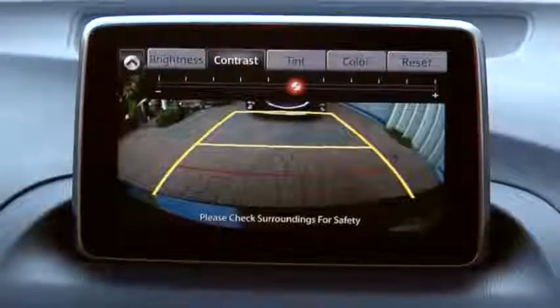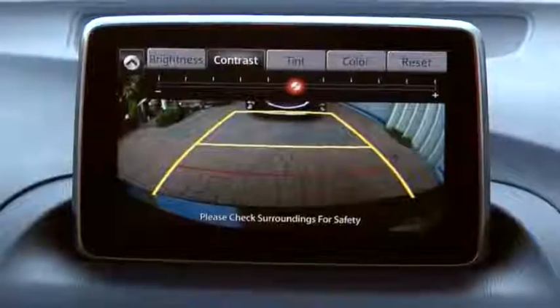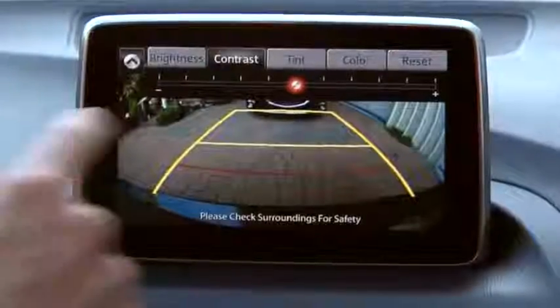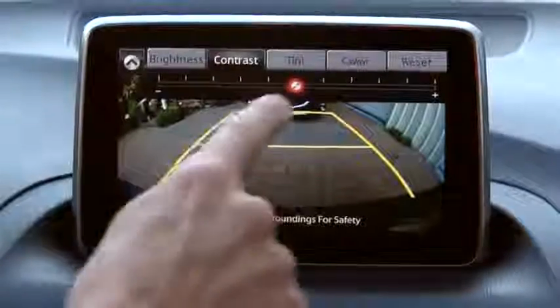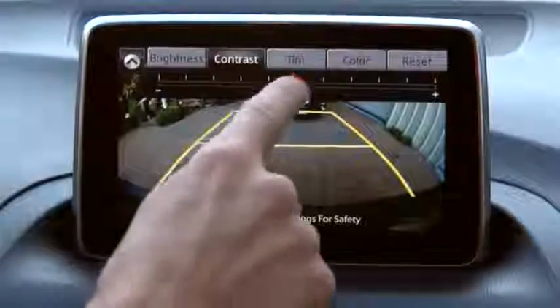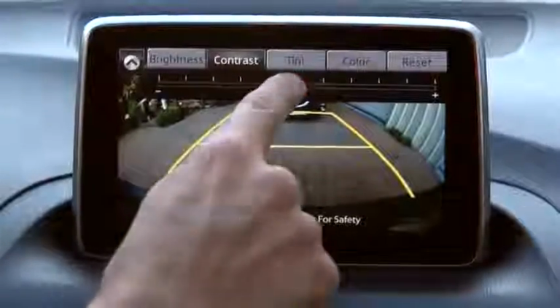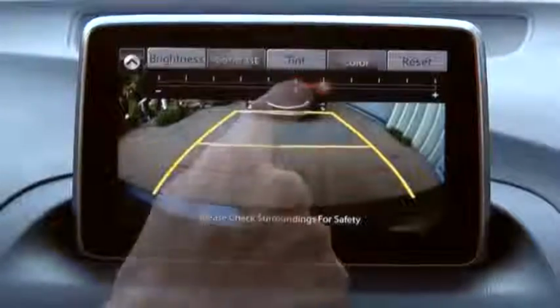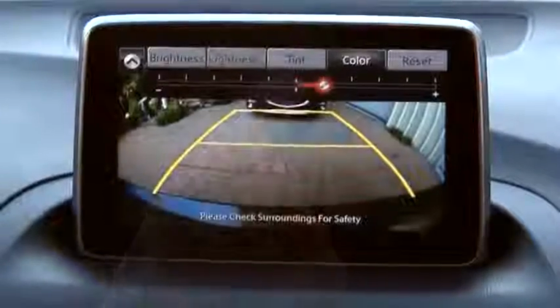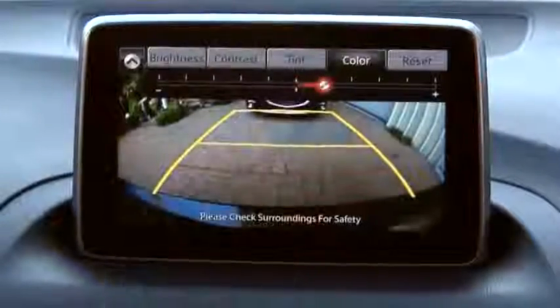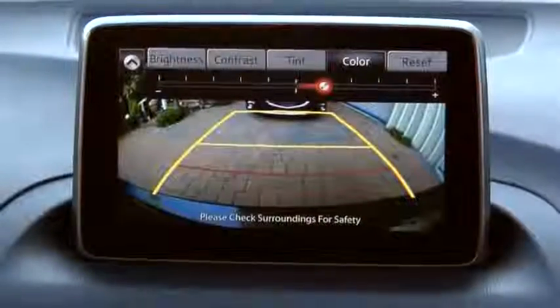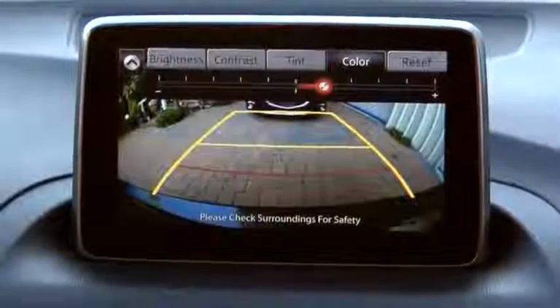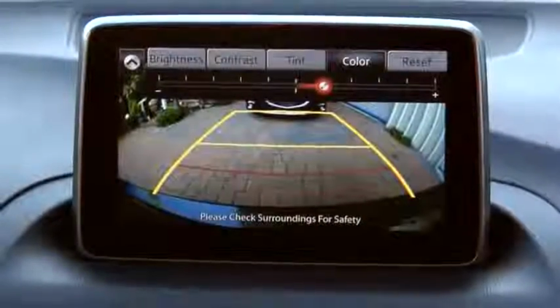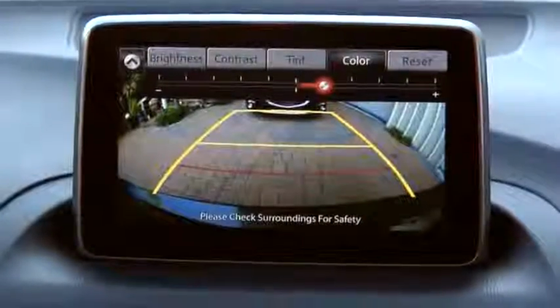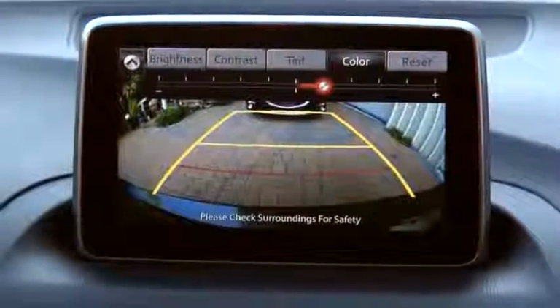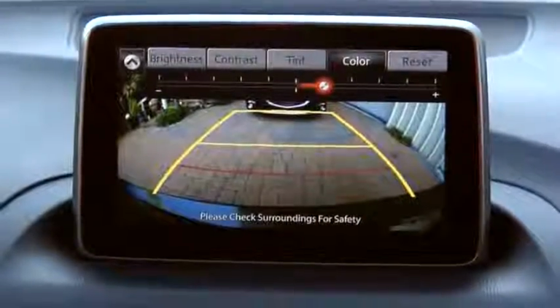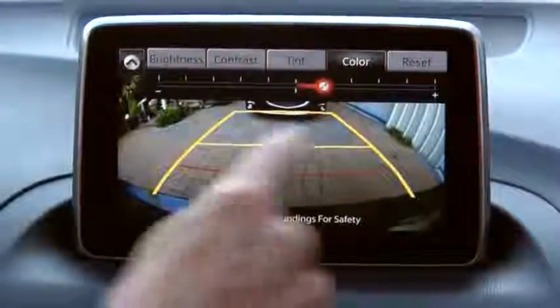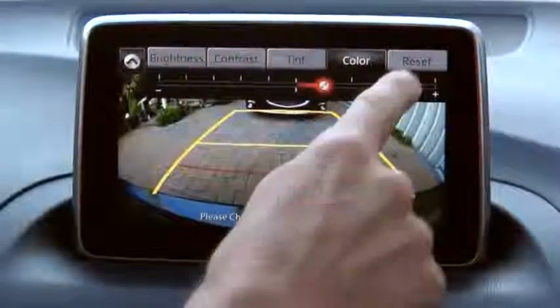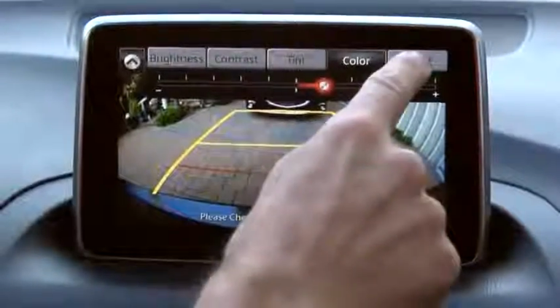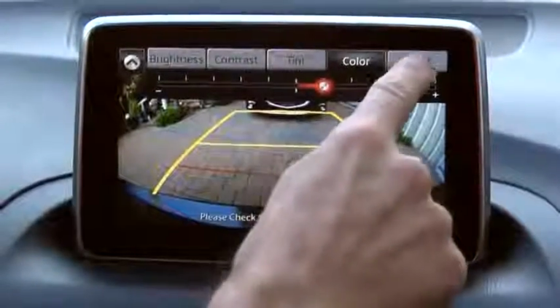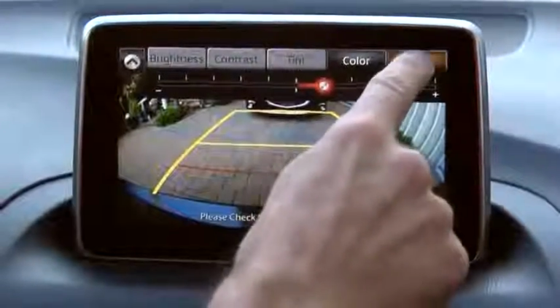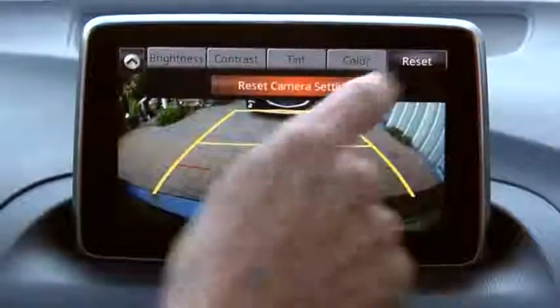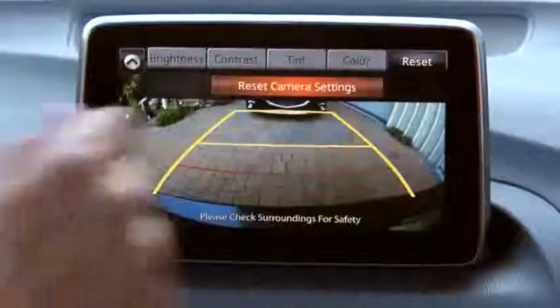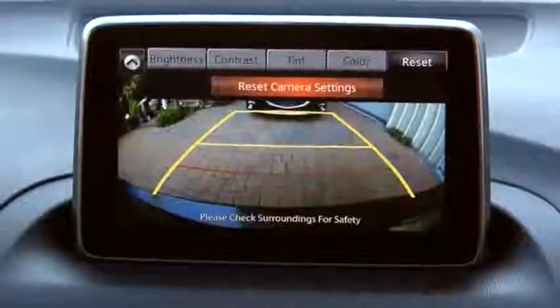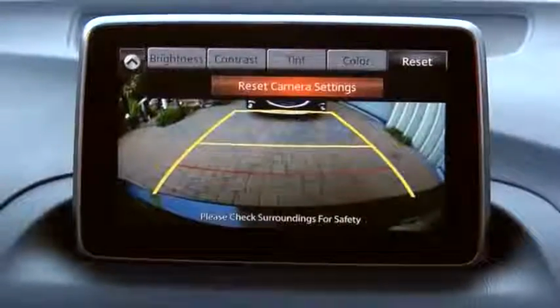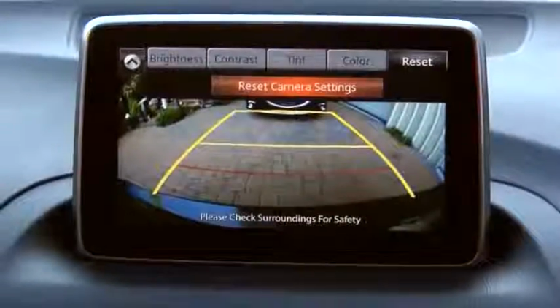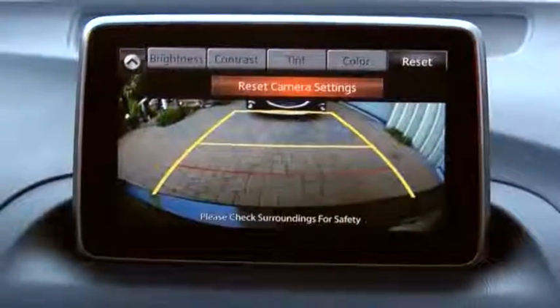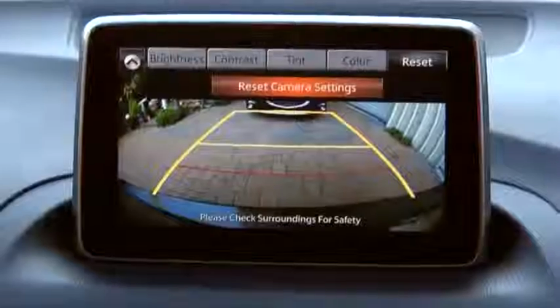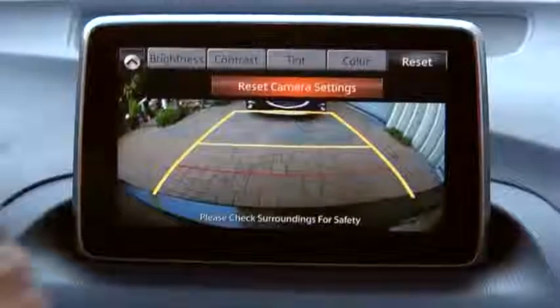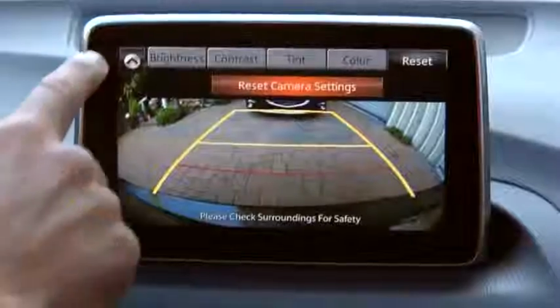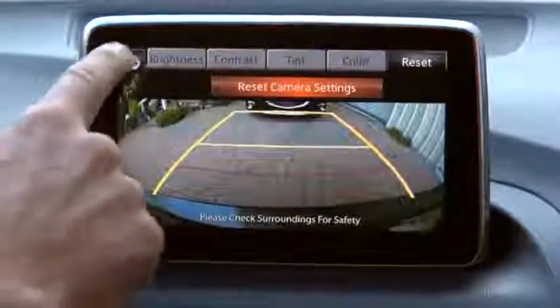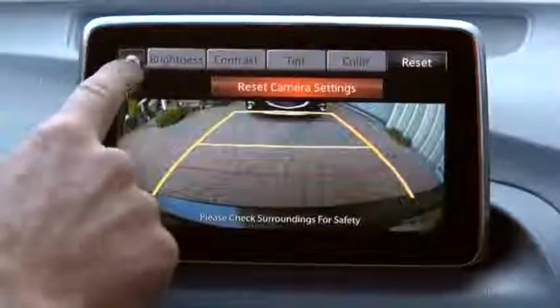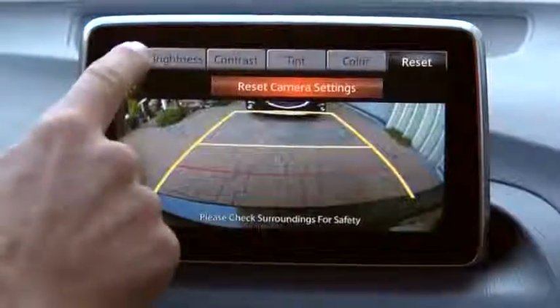If you need to reset, press the reset button. Select the slide up icon to close the tab.